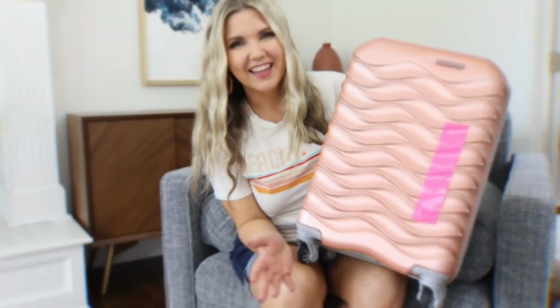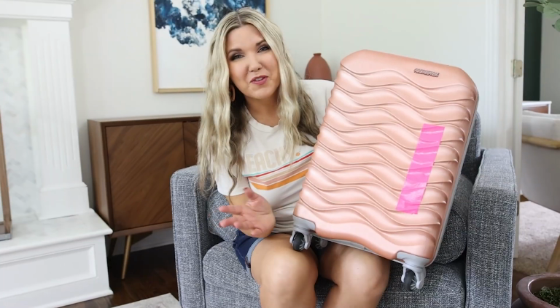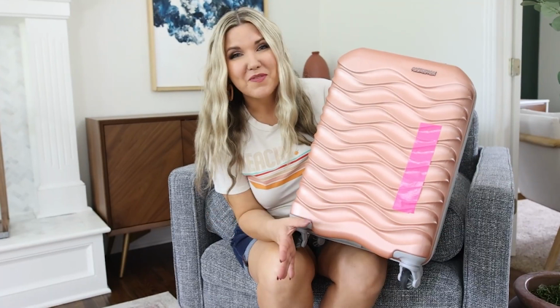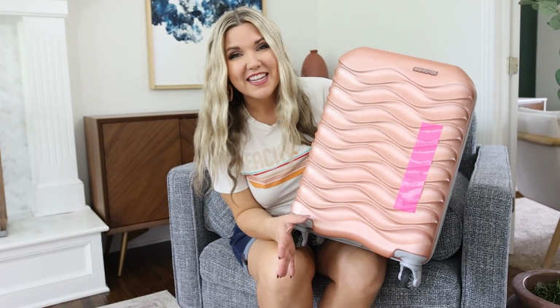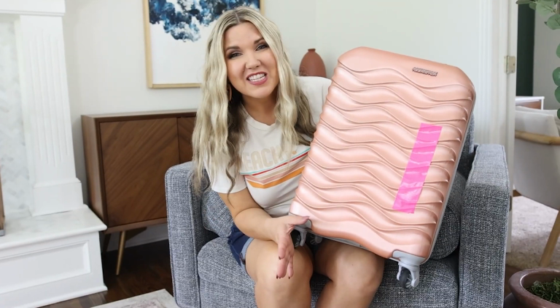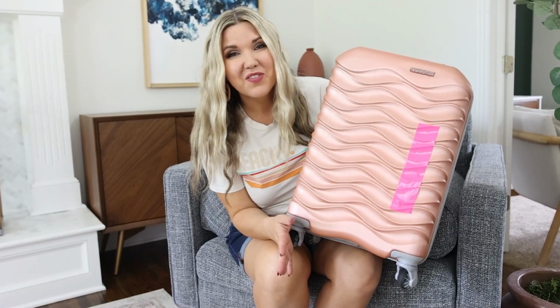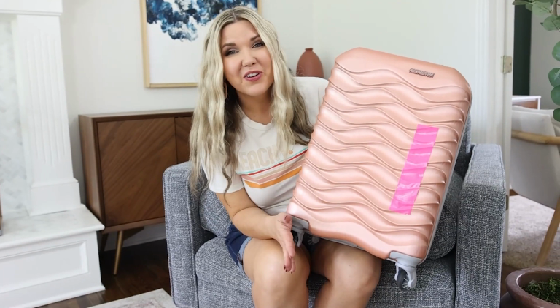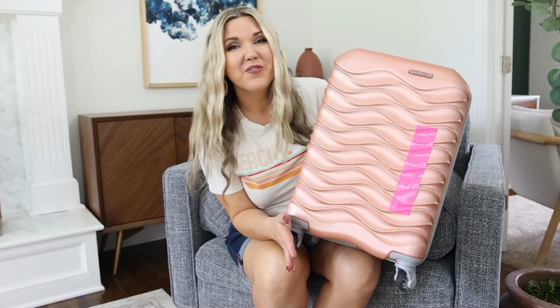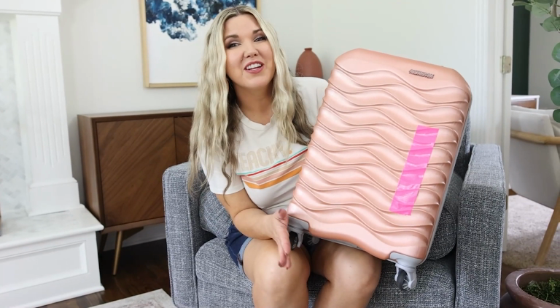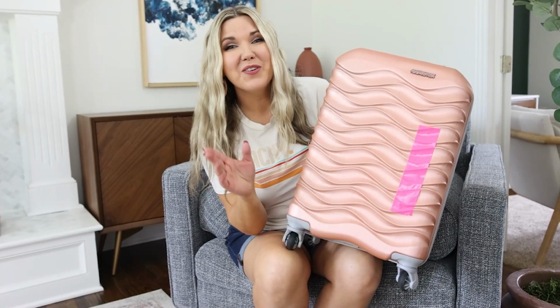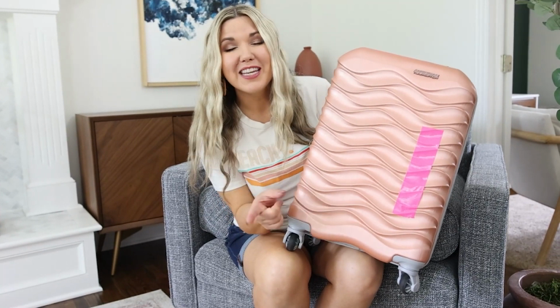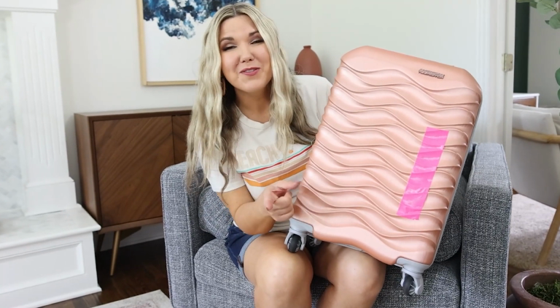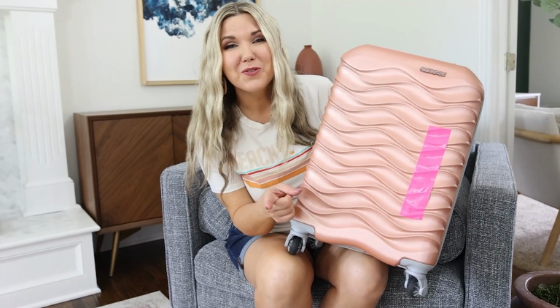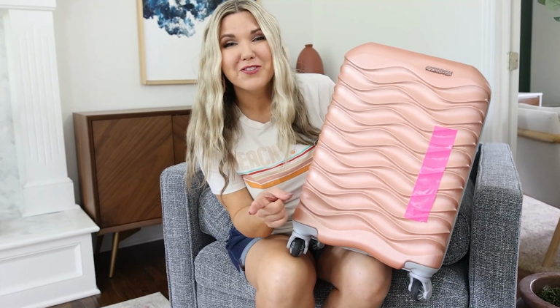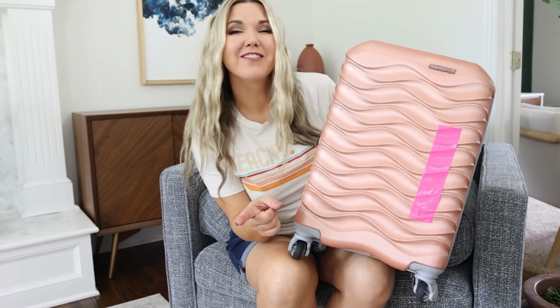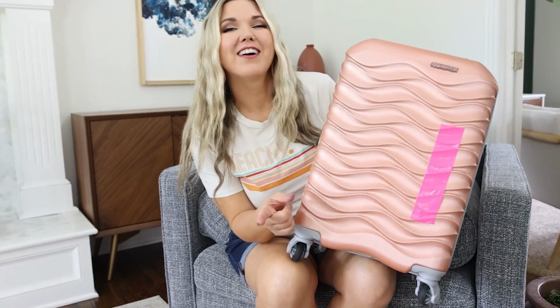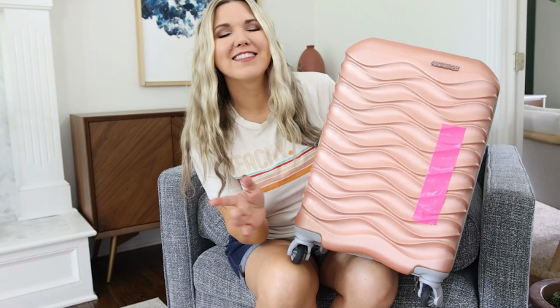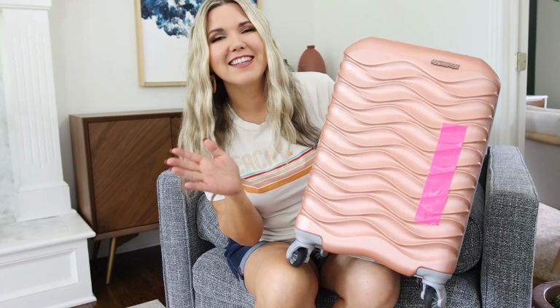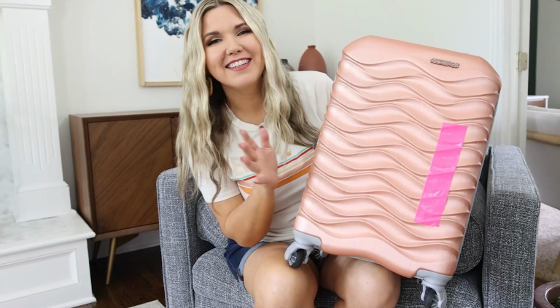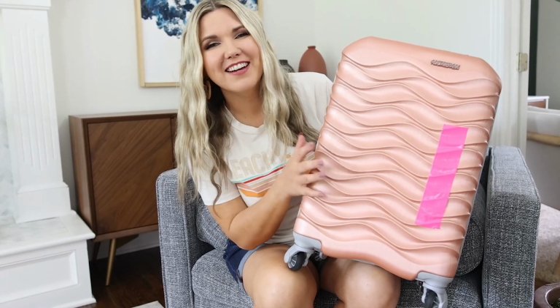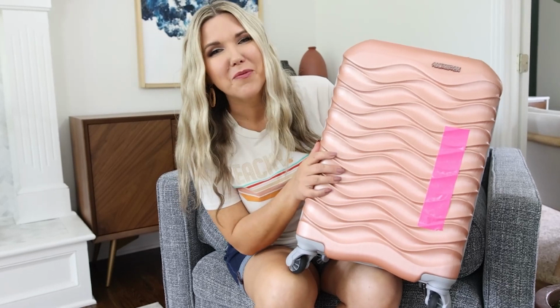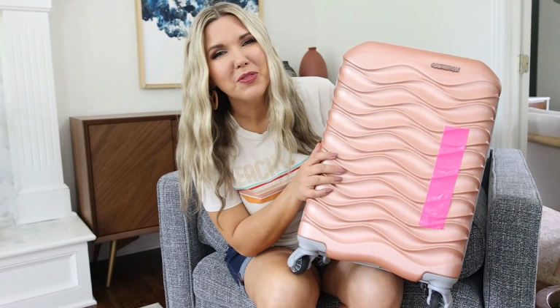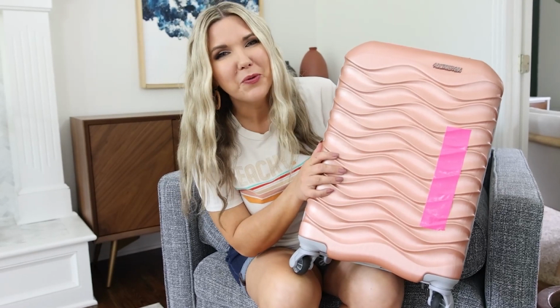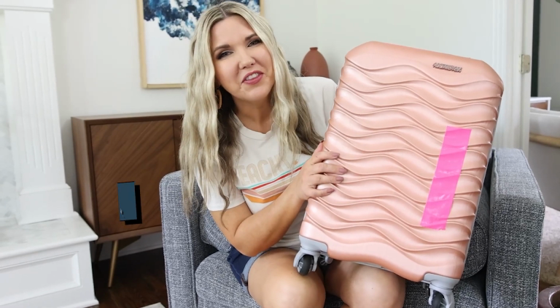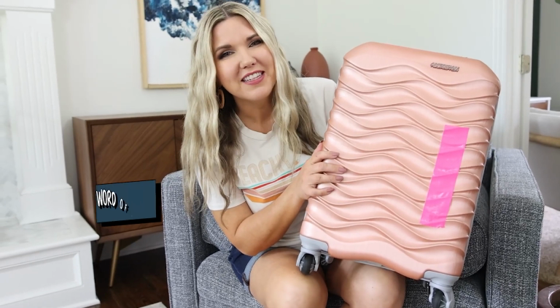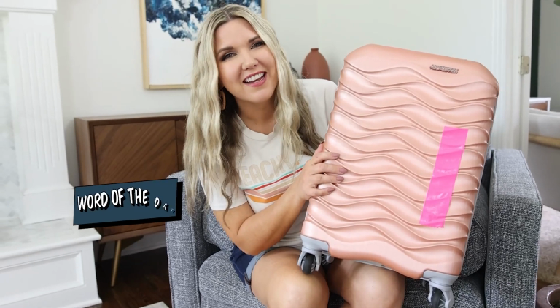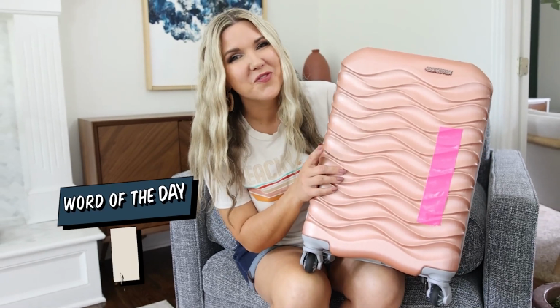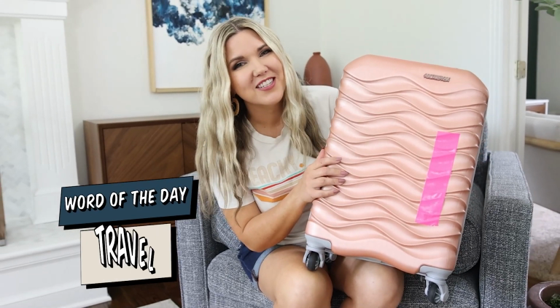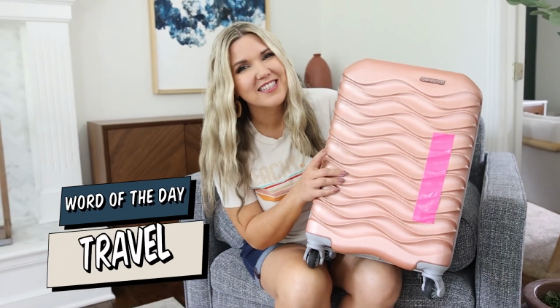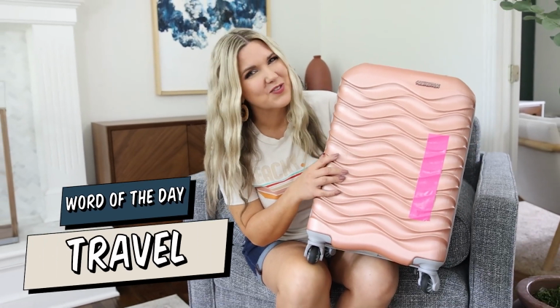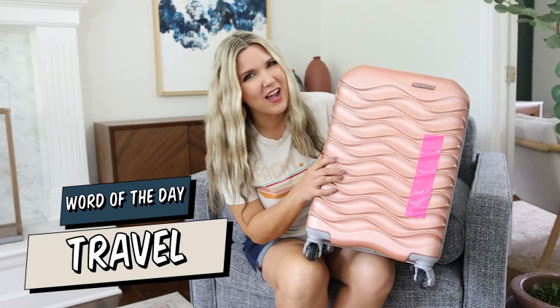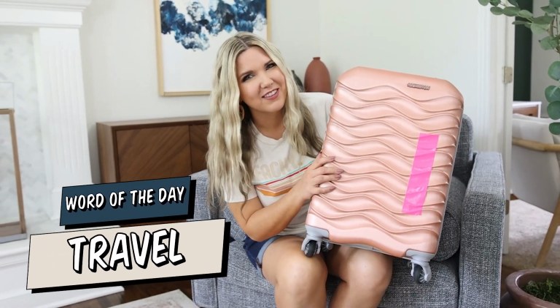If you've made it this far in the video, thank you so much for watching. Comment the word of the day, which is travel.